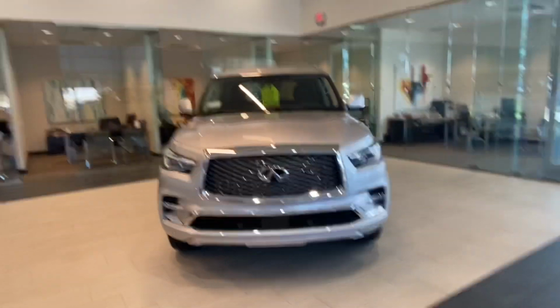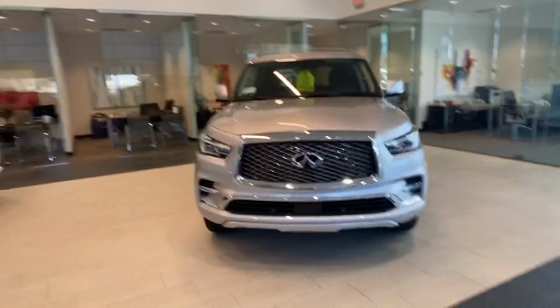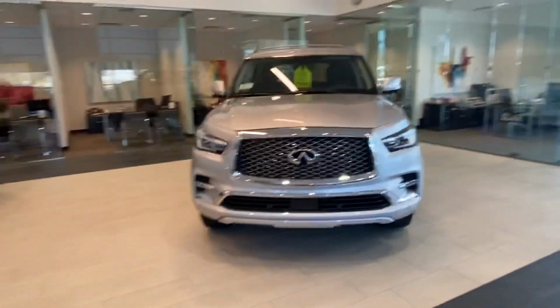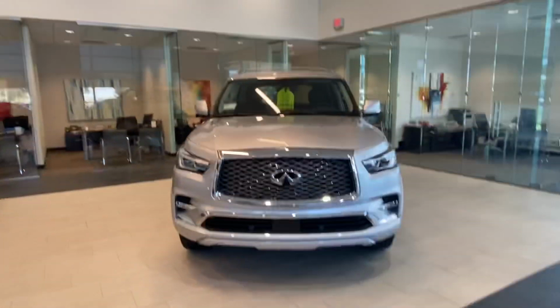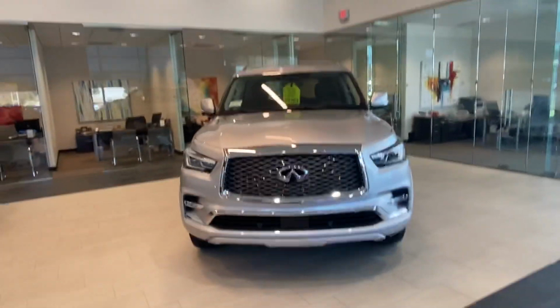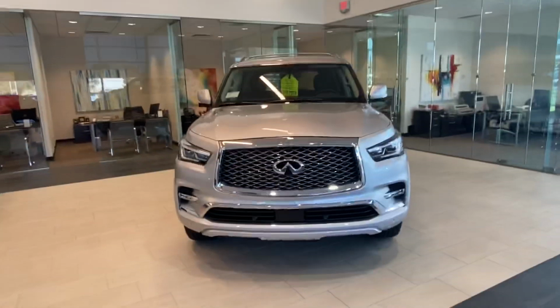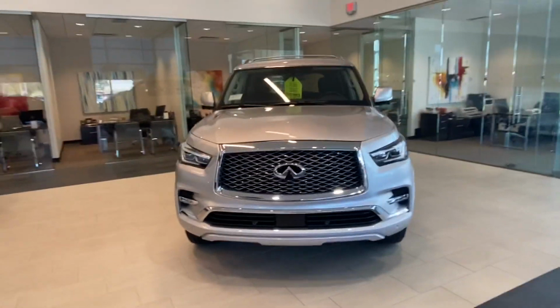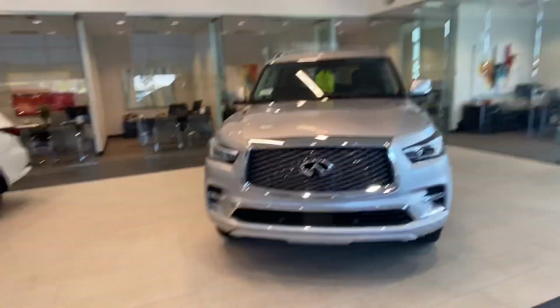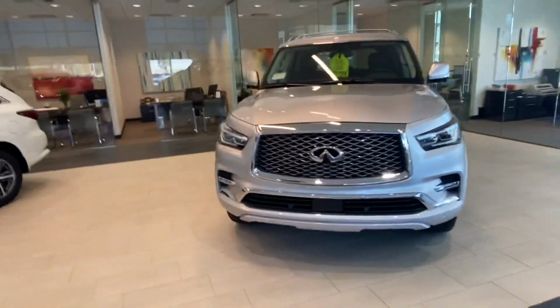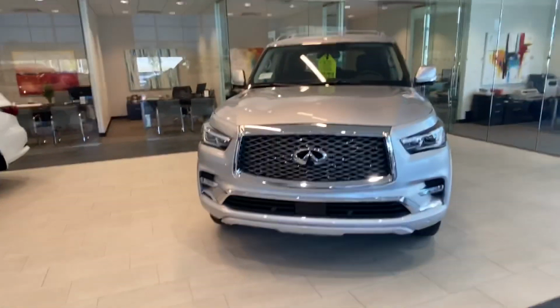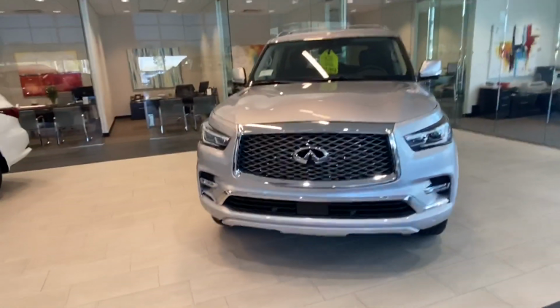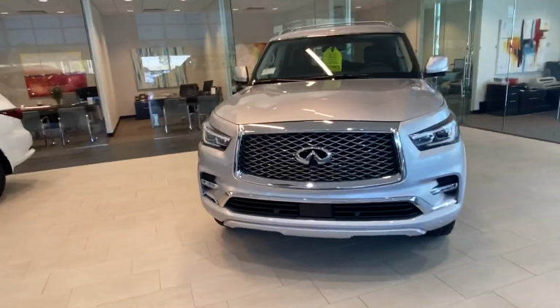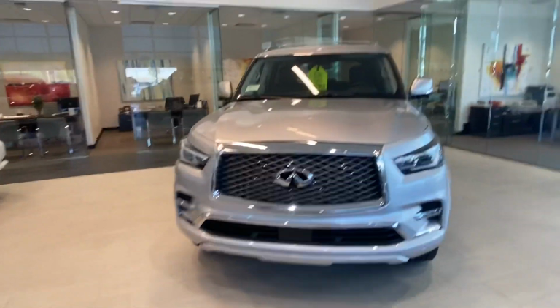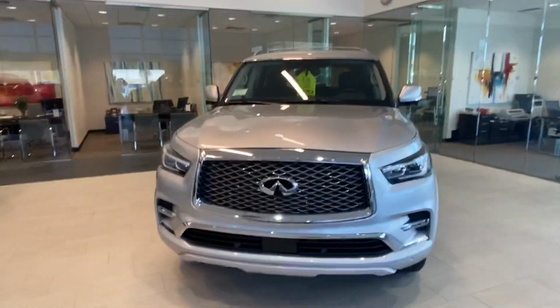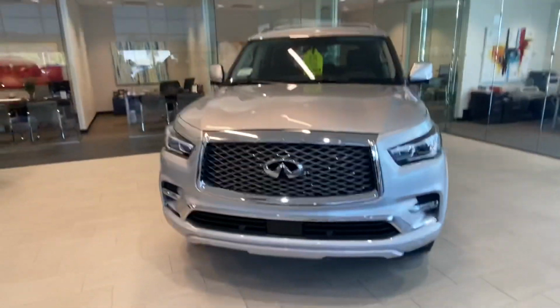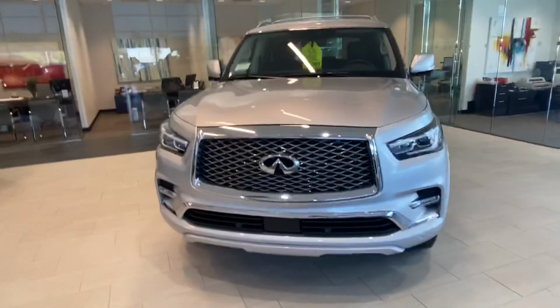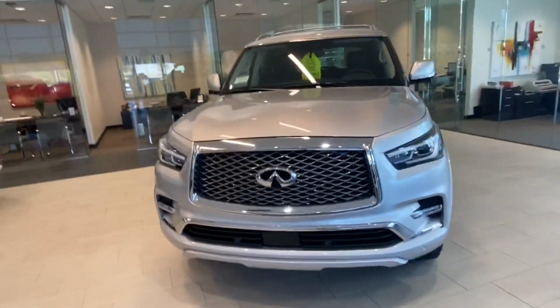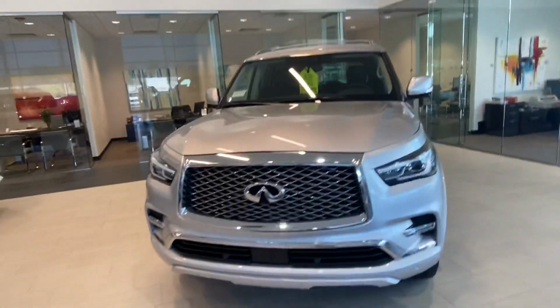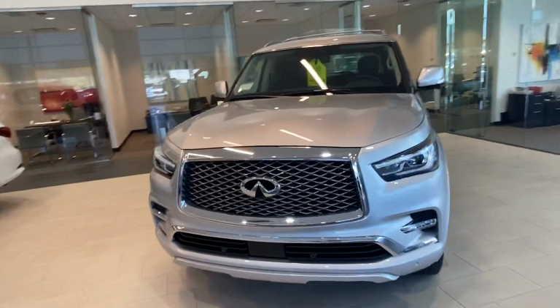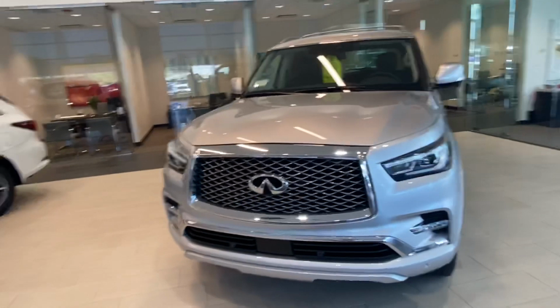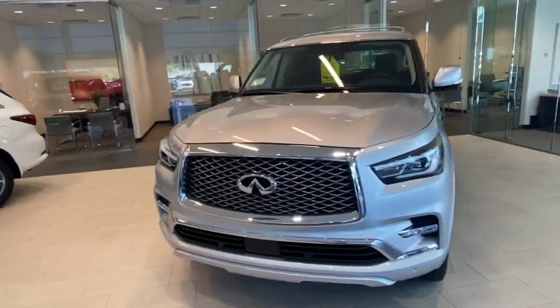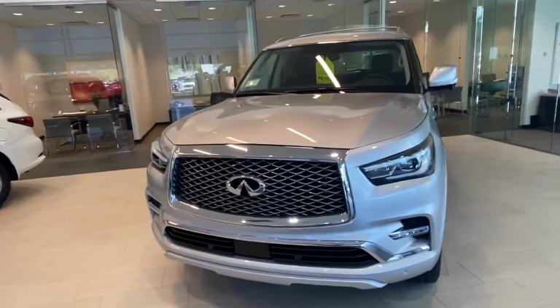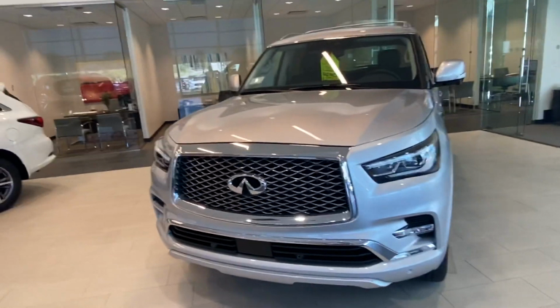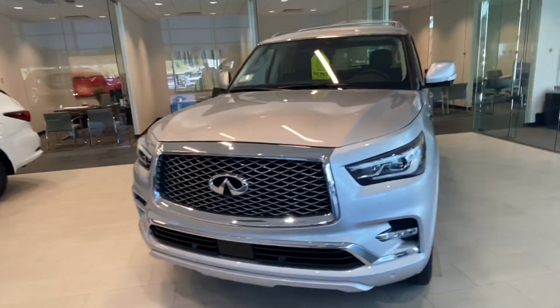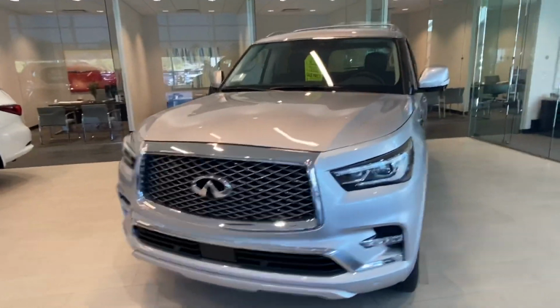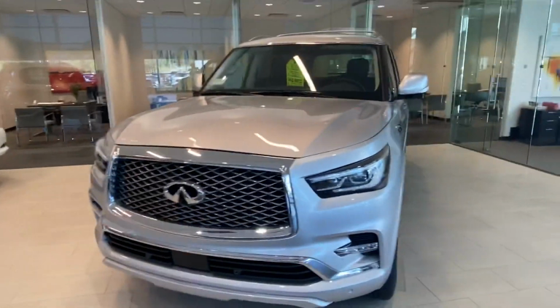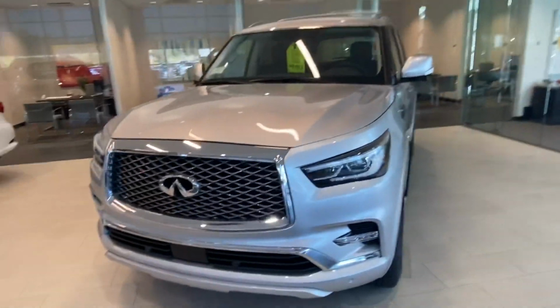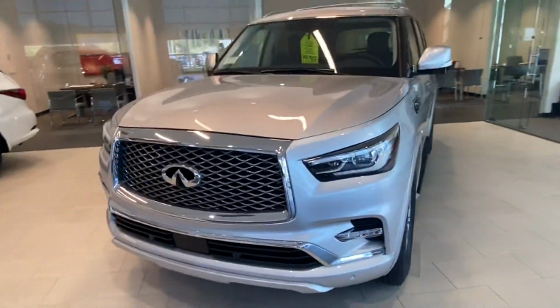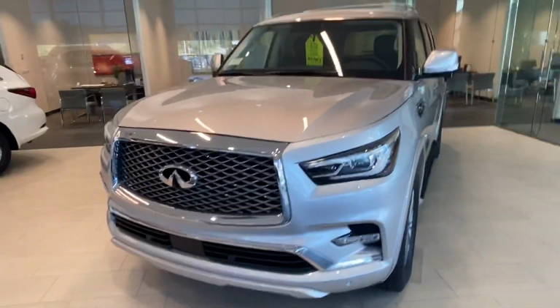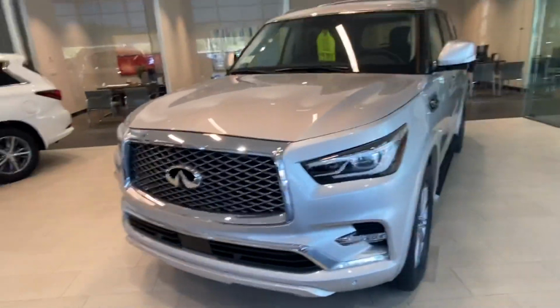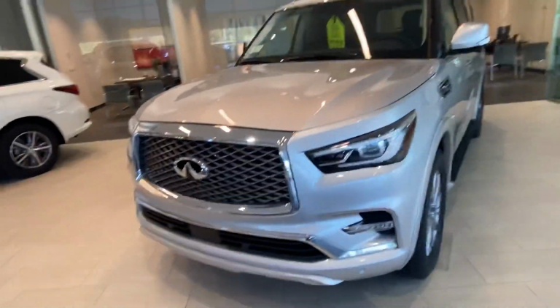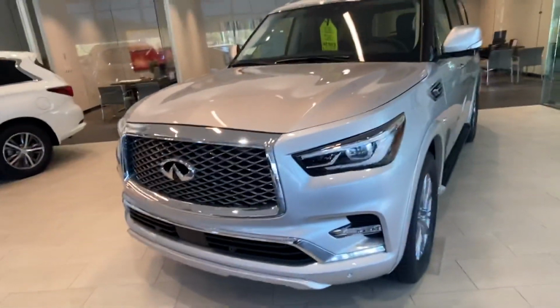Hey Mackenzie, this is Connor with Jackie Cooper. Here's a look at the QX80s you had inquired about.